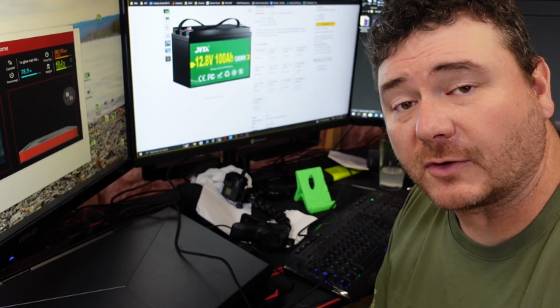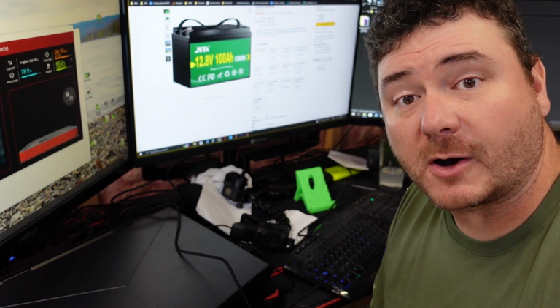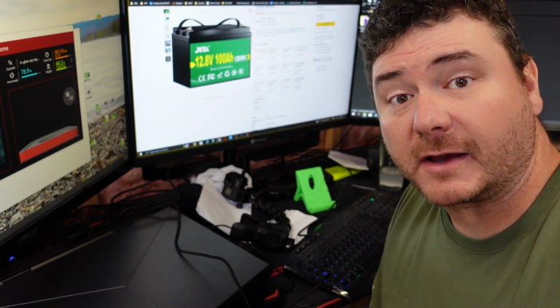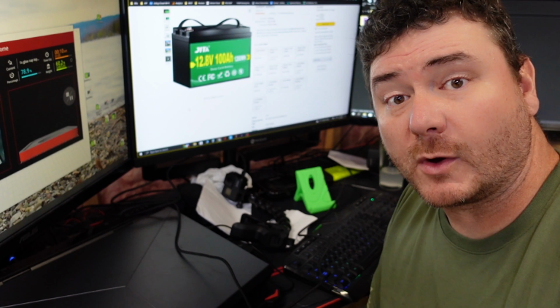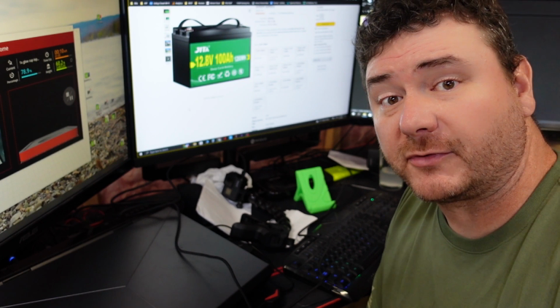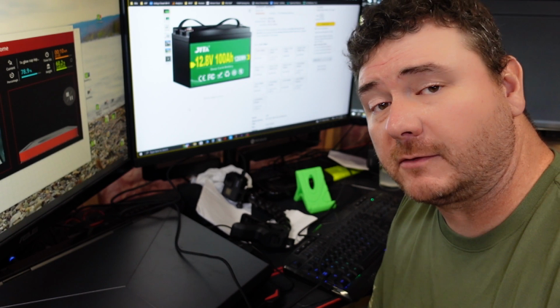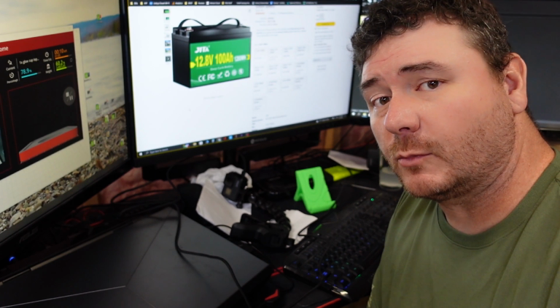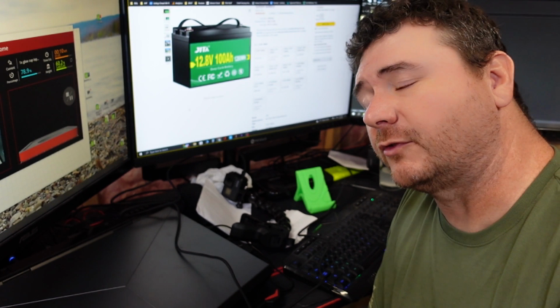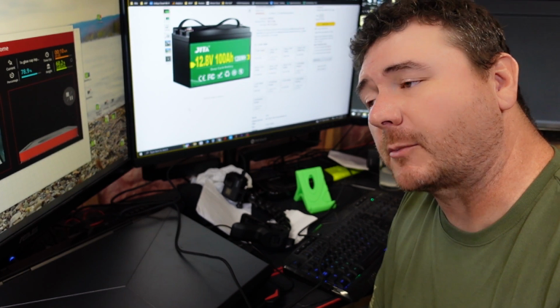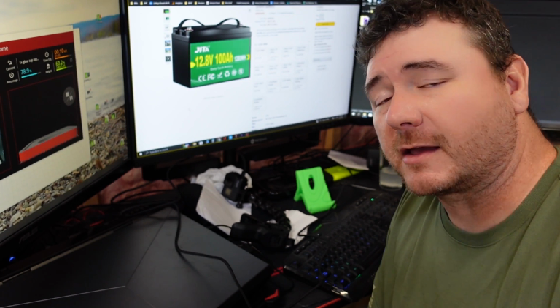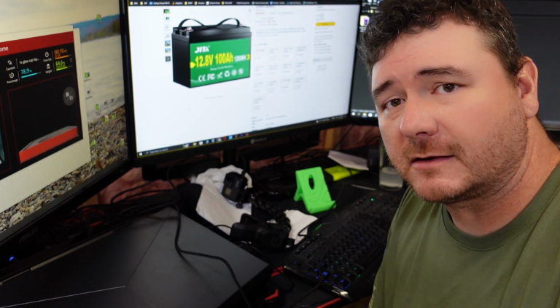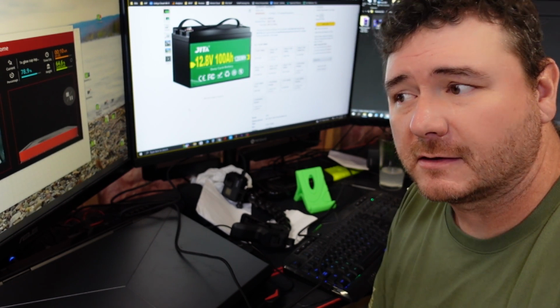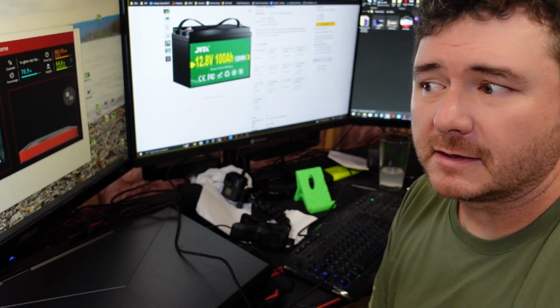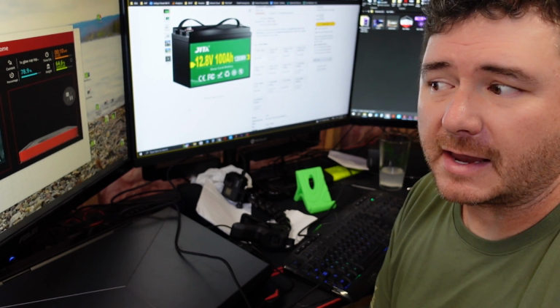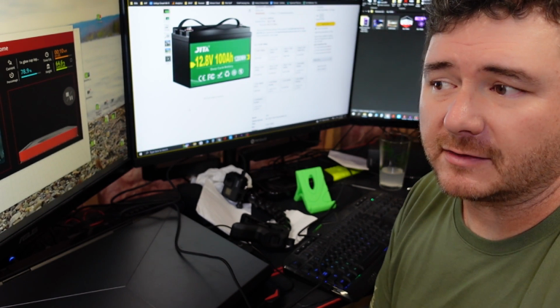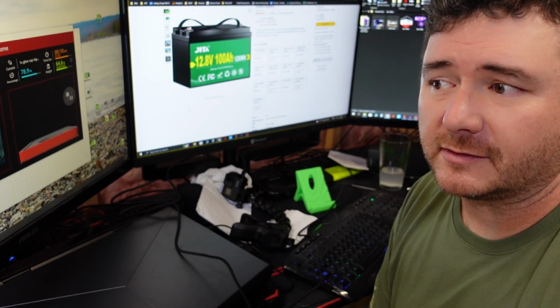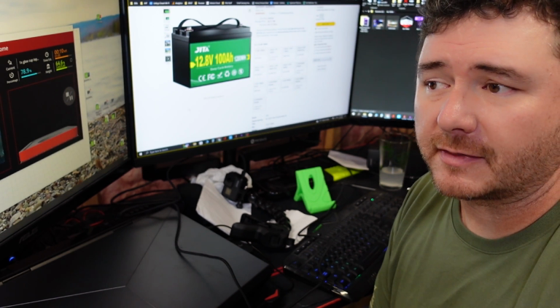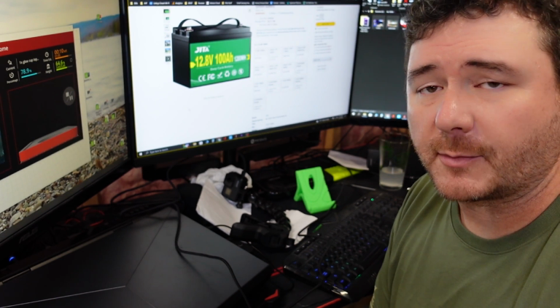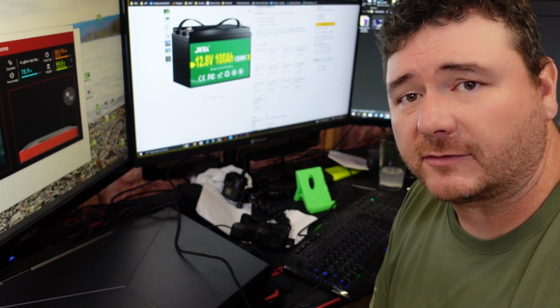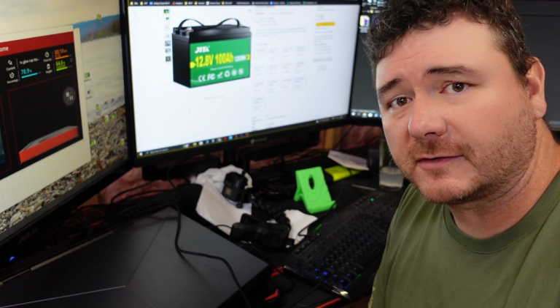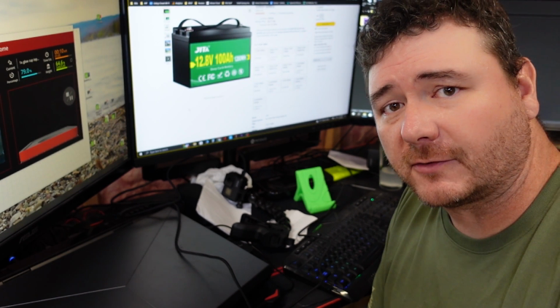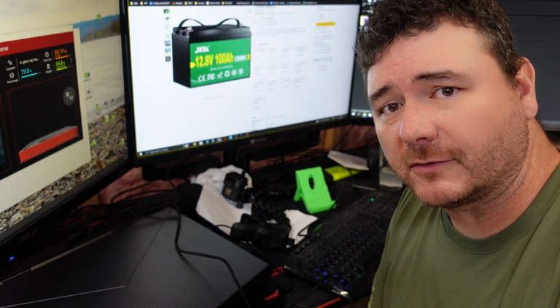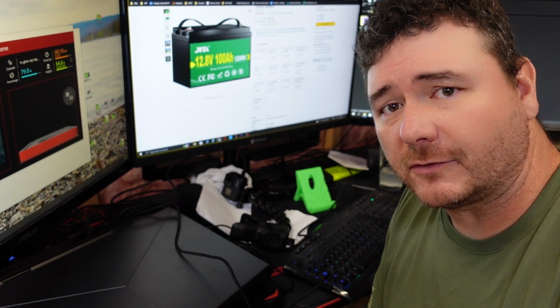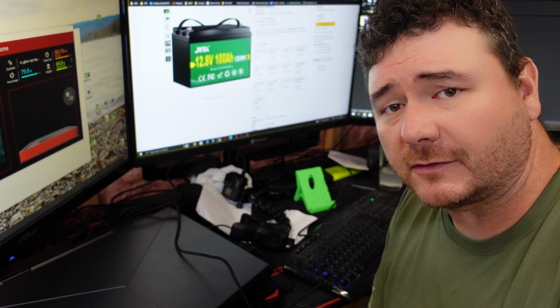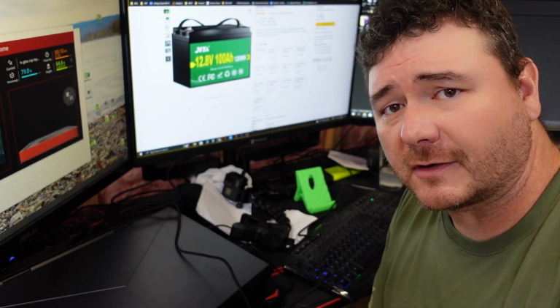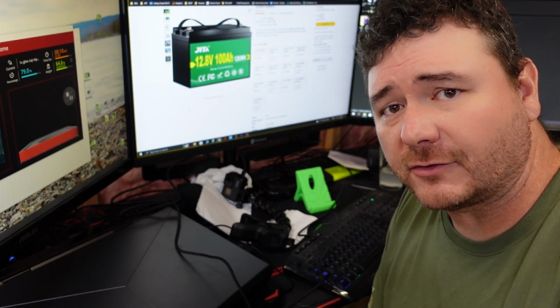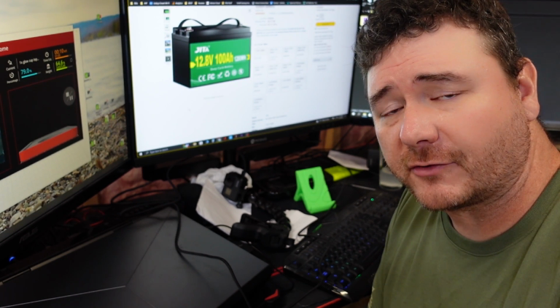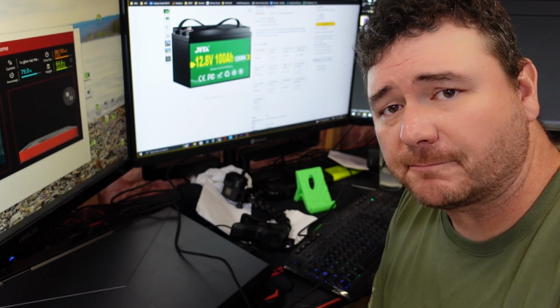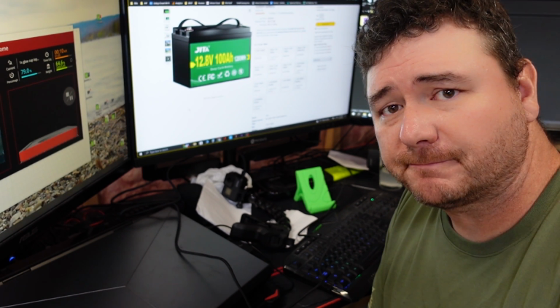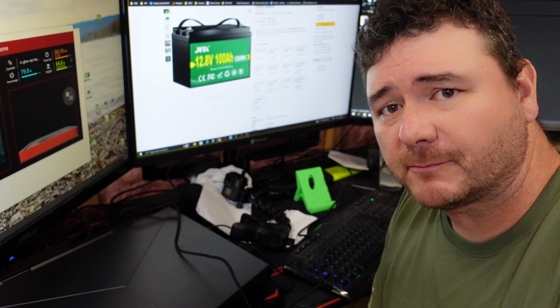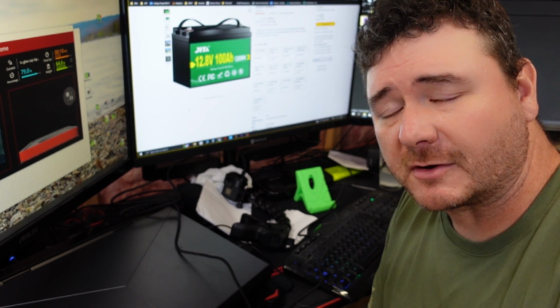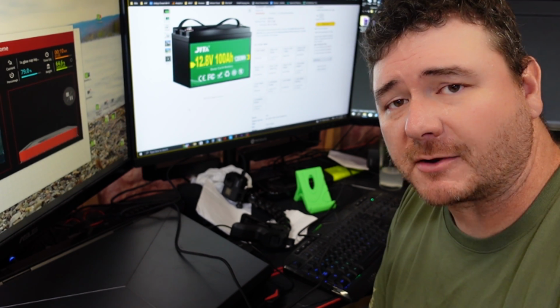So far I'm liking what I'm seeing. We'll check back in and get this thing on the capacity tester as soon as it's charged up. Stick around.